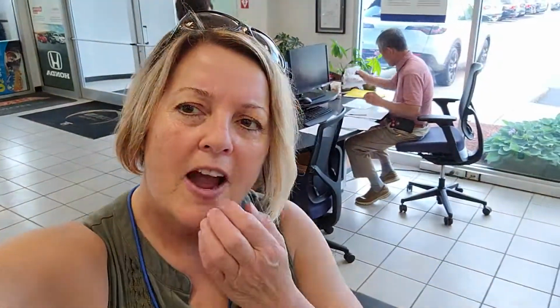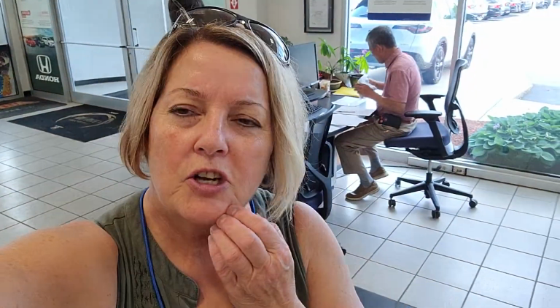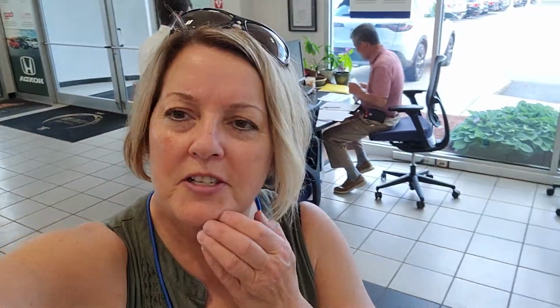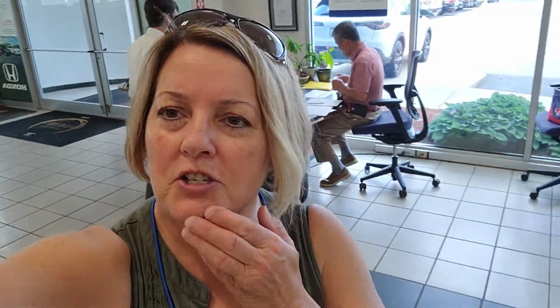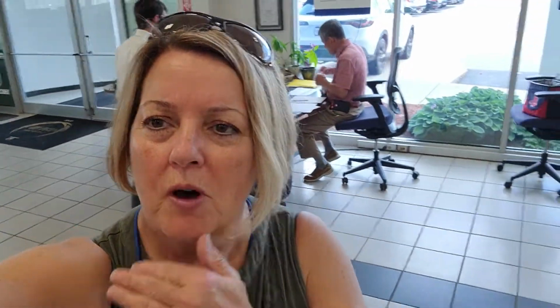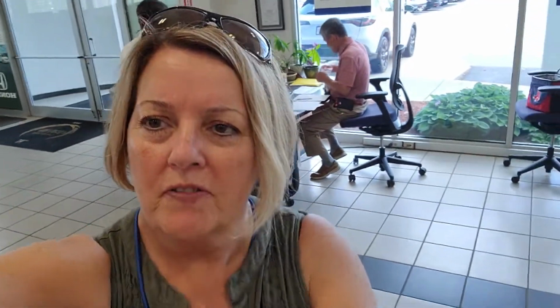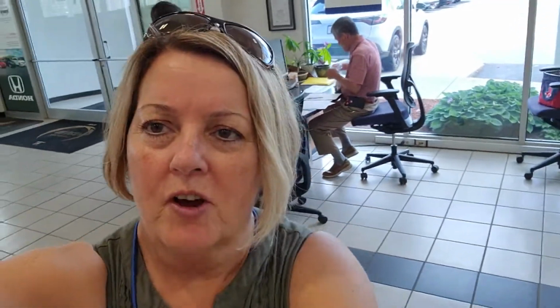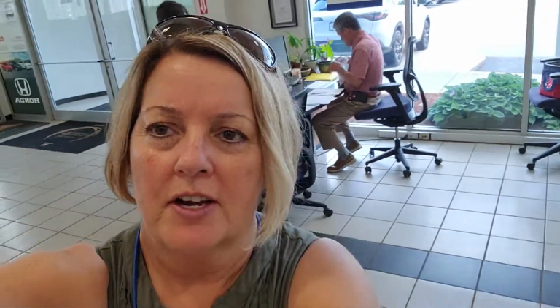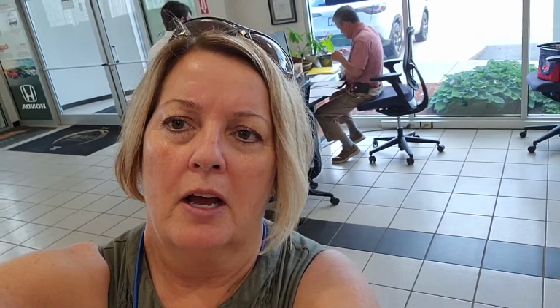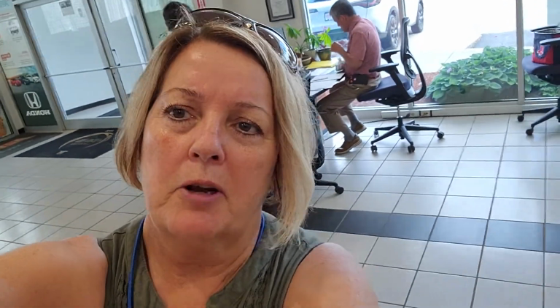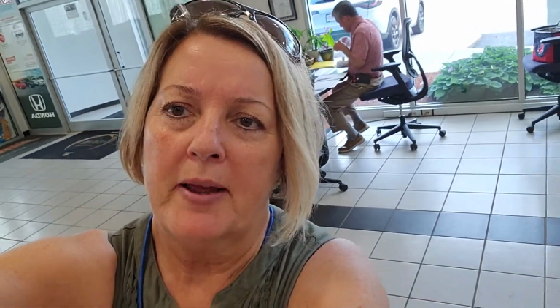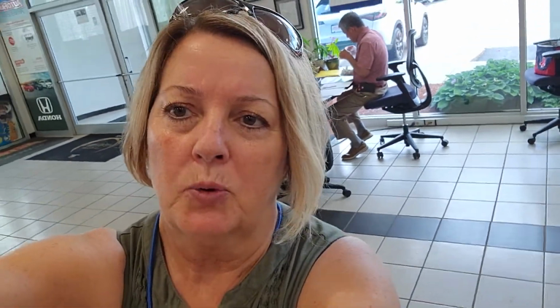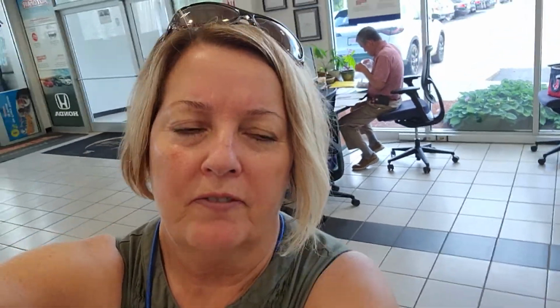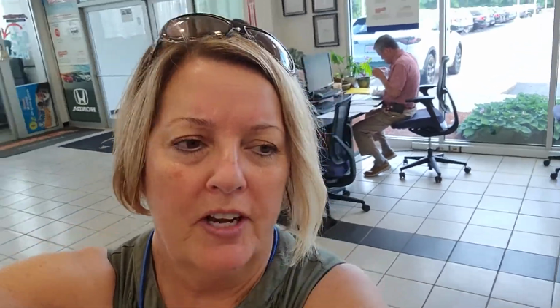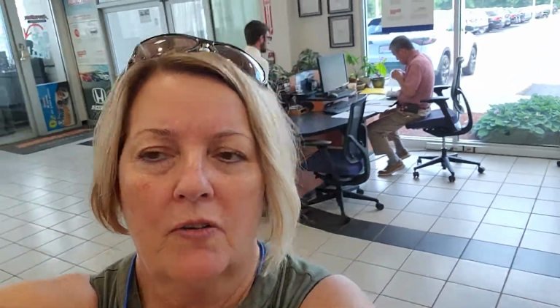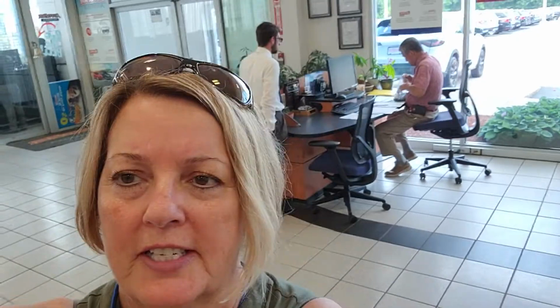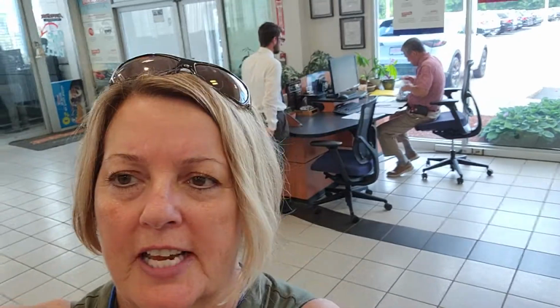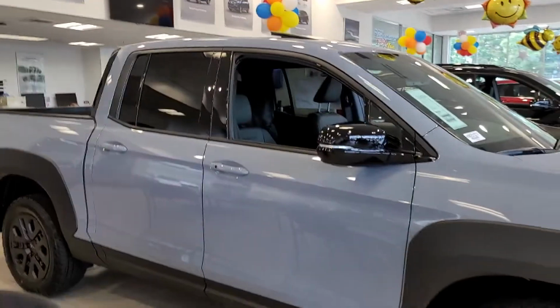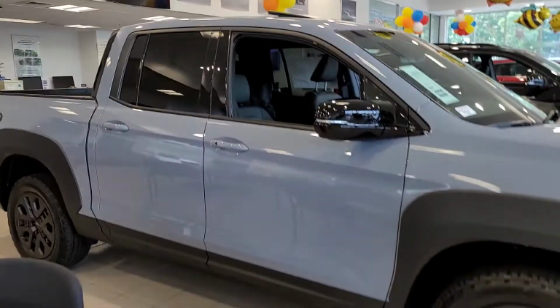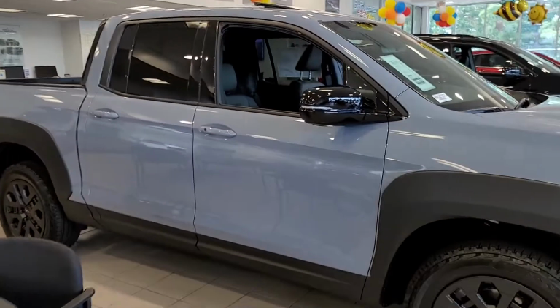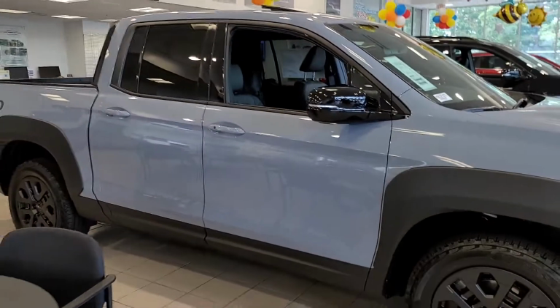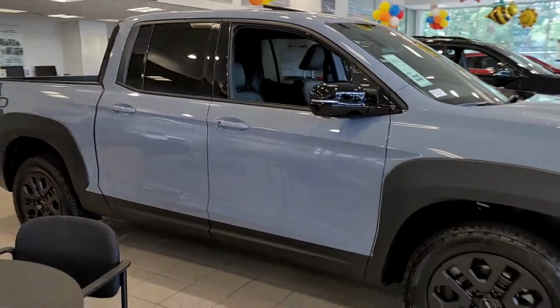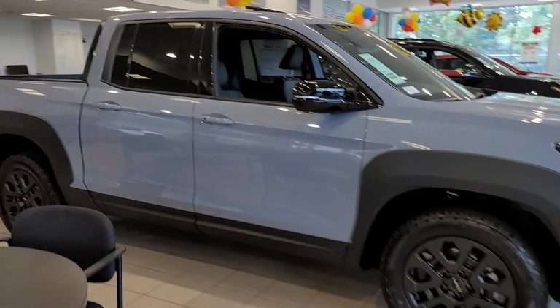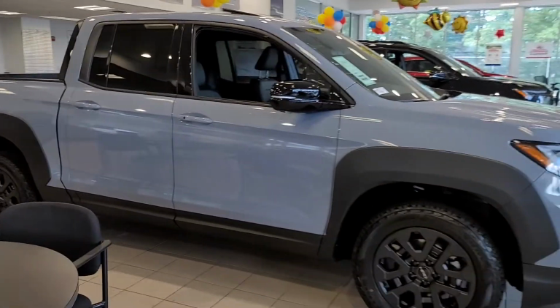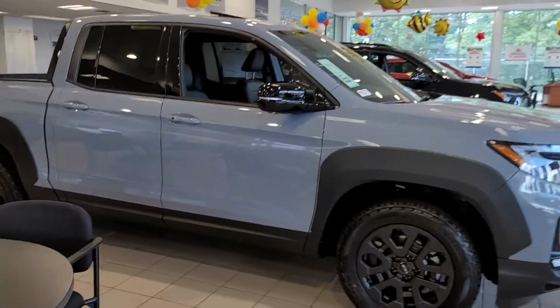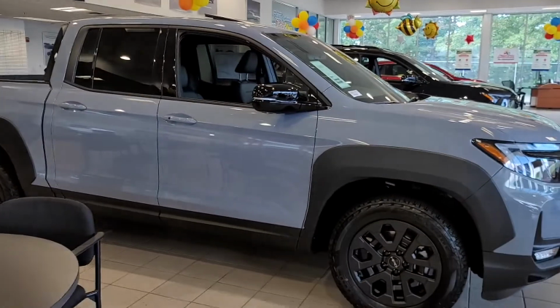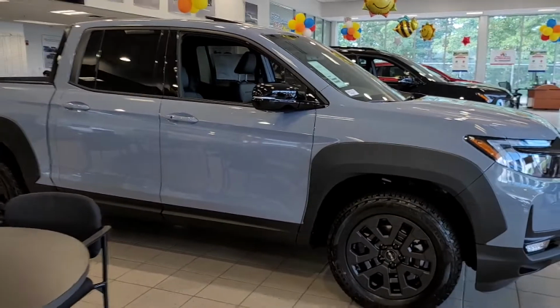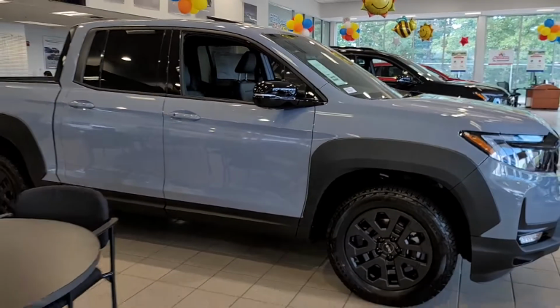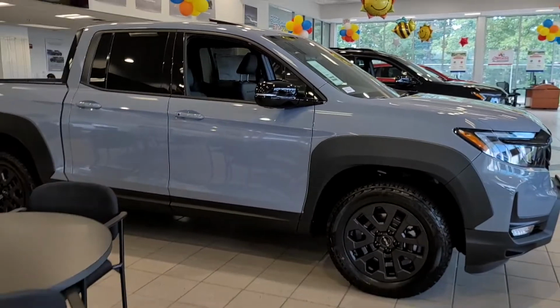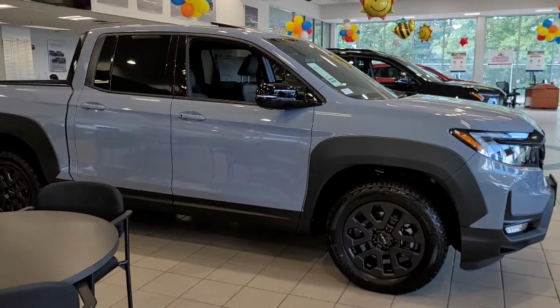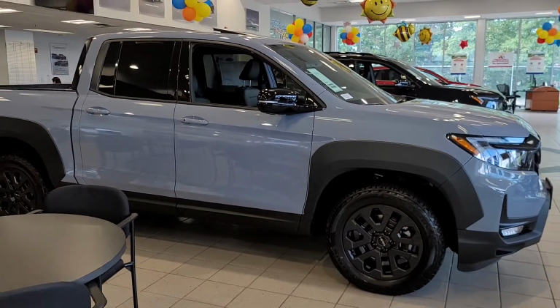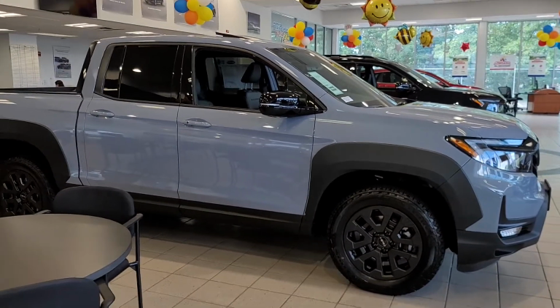Hey Joe, this is Sue, AutoField Honda. I'm going to make a quick video of this HPD Black Edition Sonic Gray.